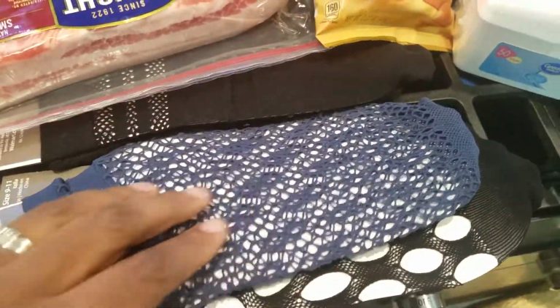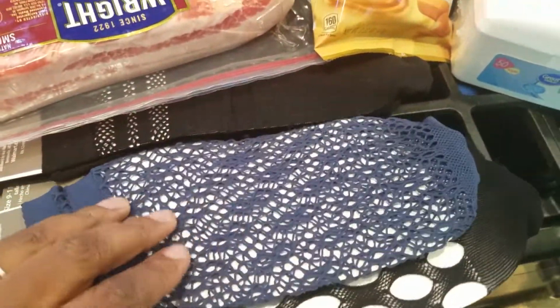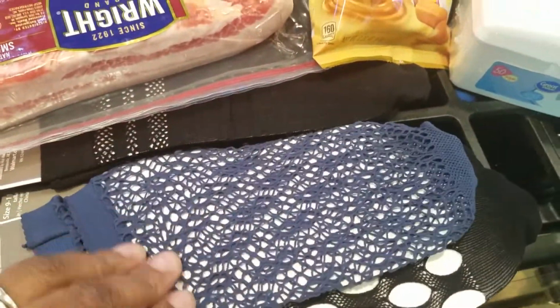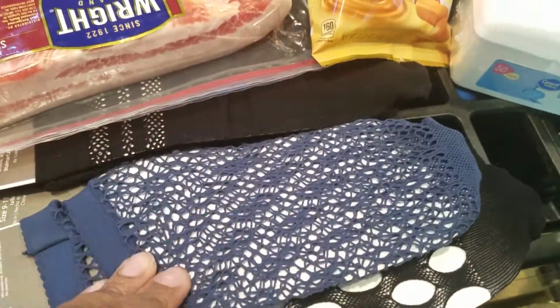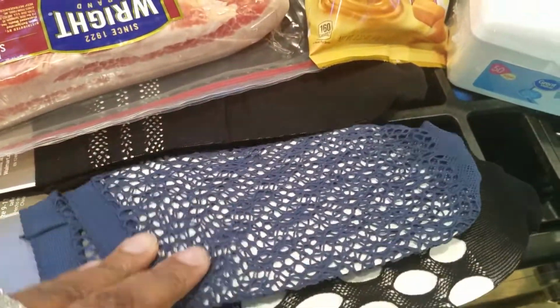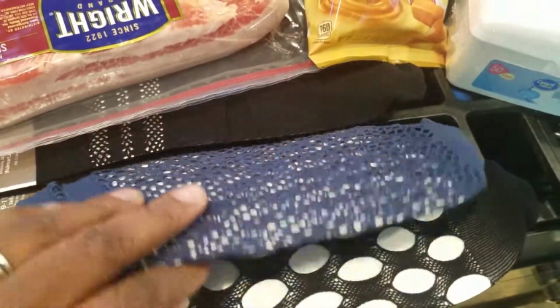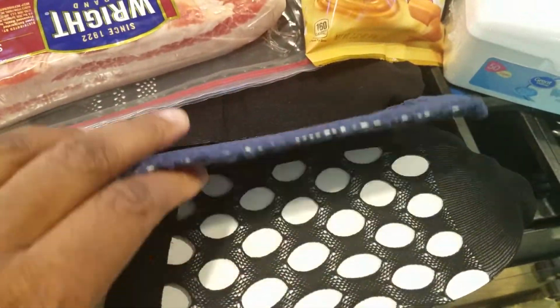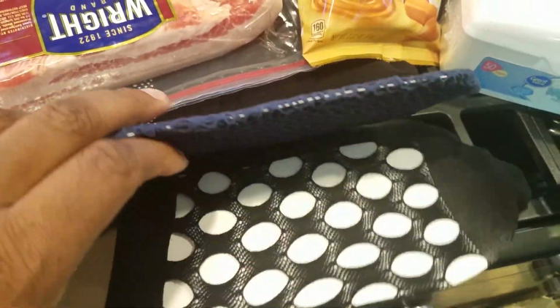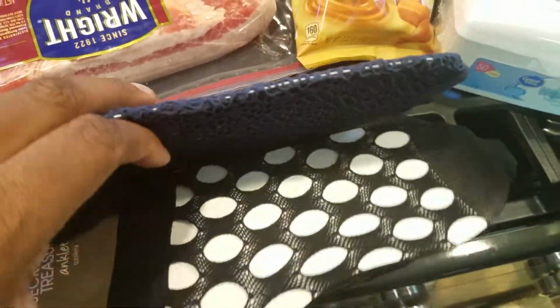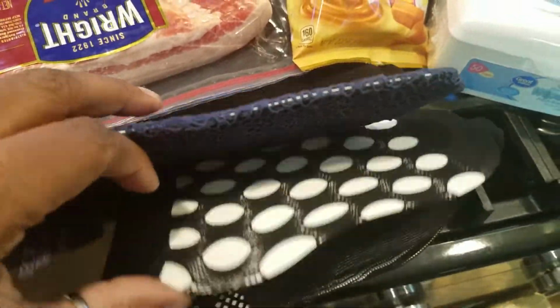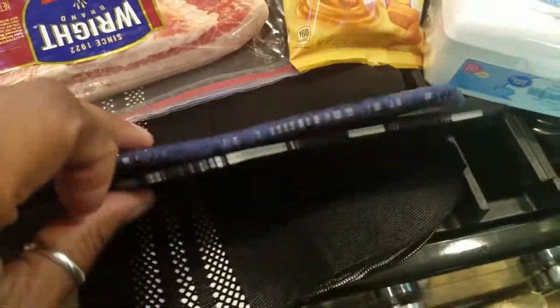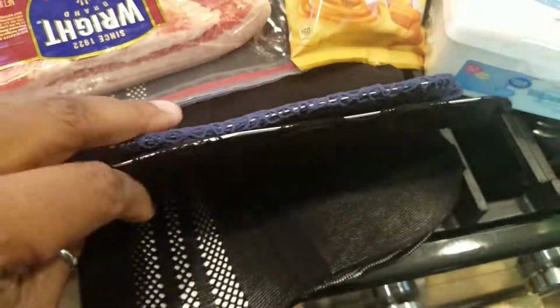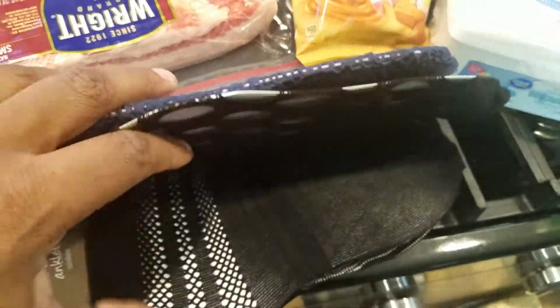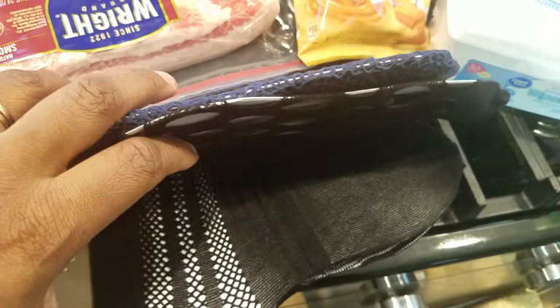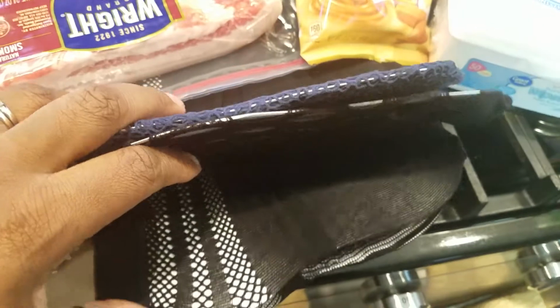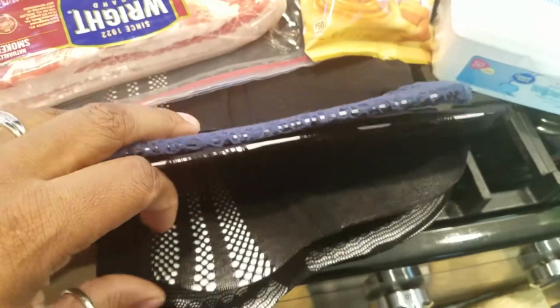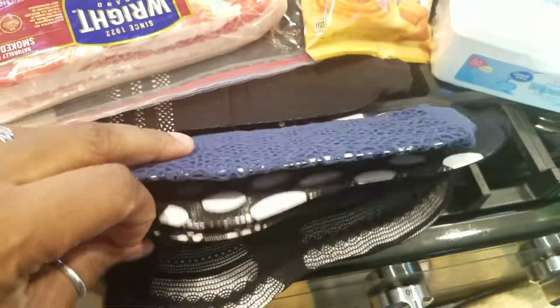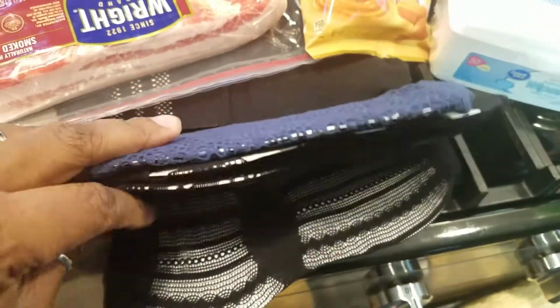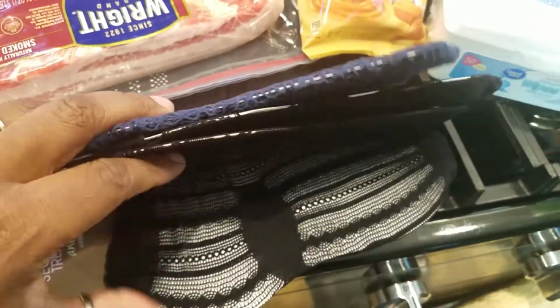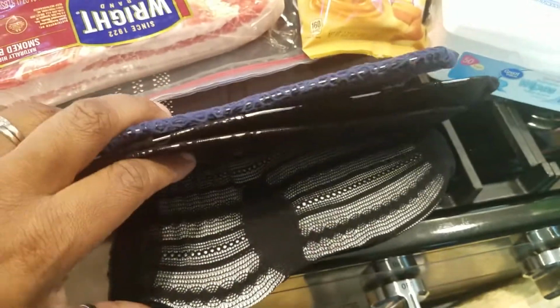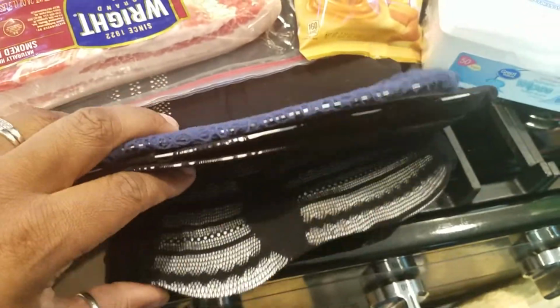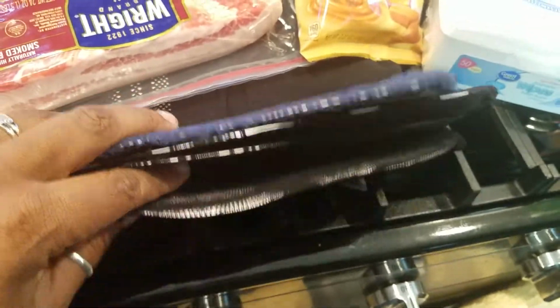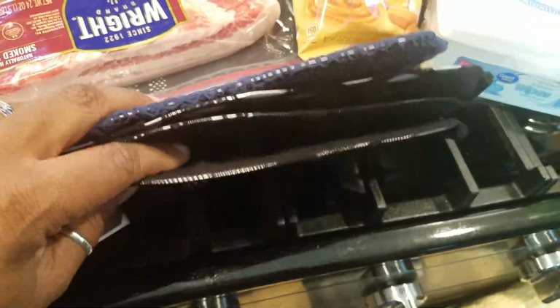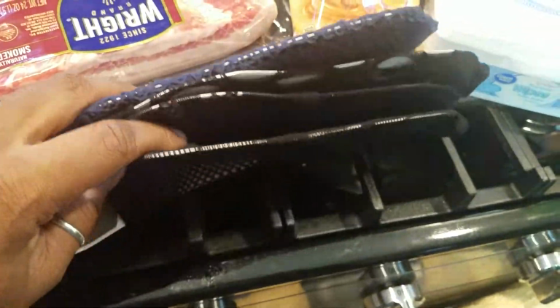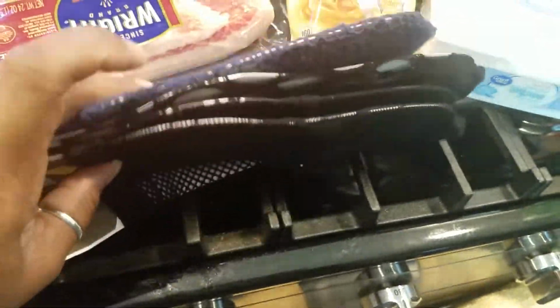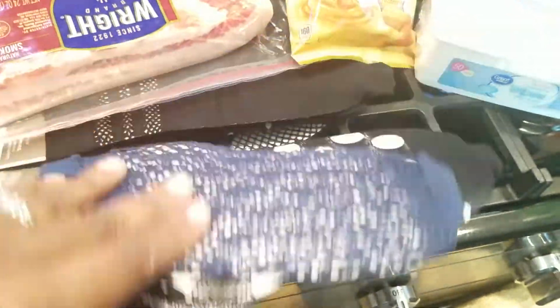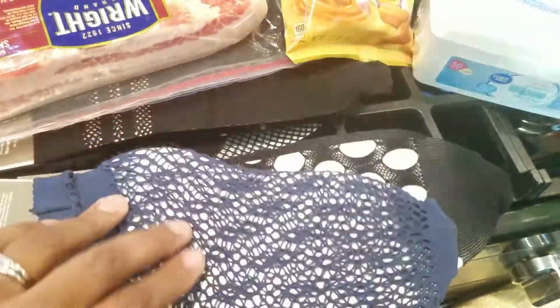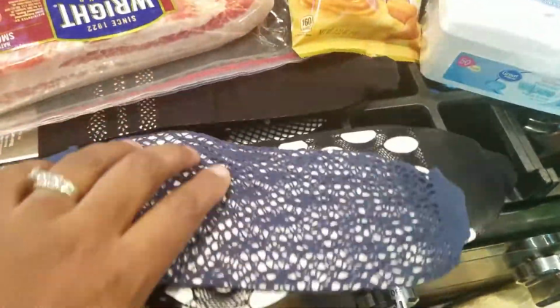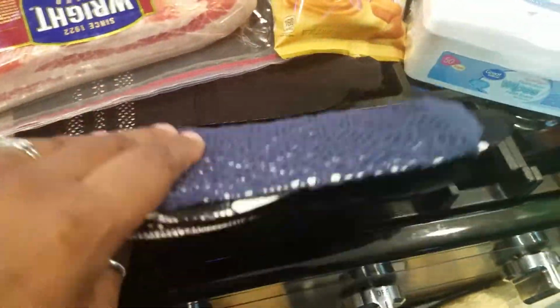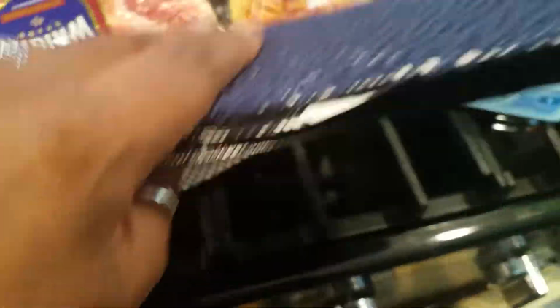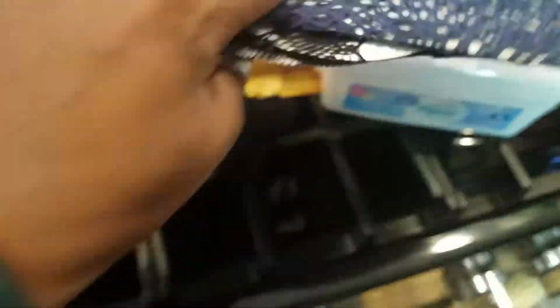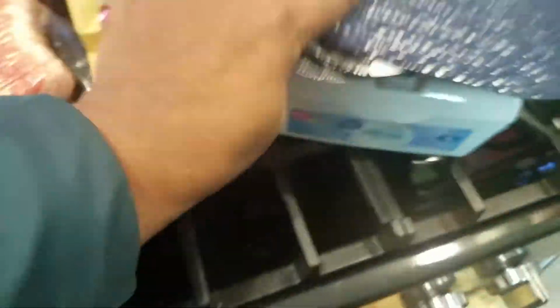These little footies were a buck and I thought they were too cute — my husband loves fishing it on me, so I got some of these.